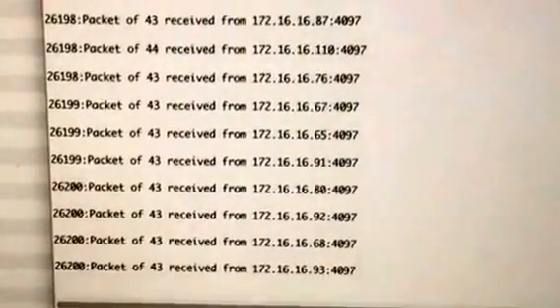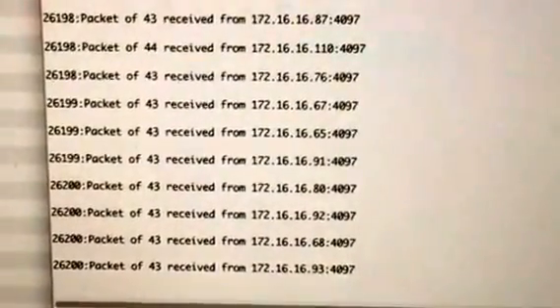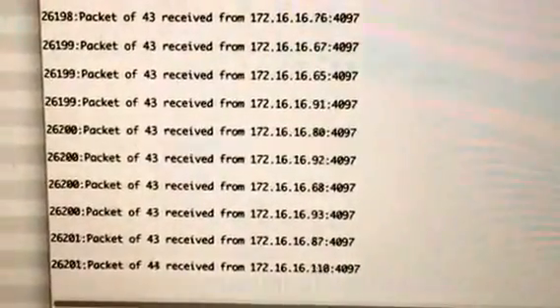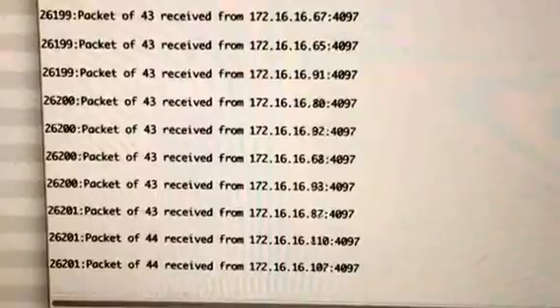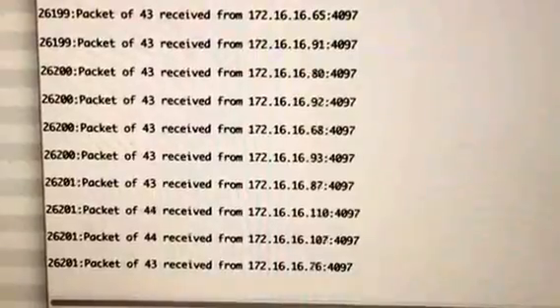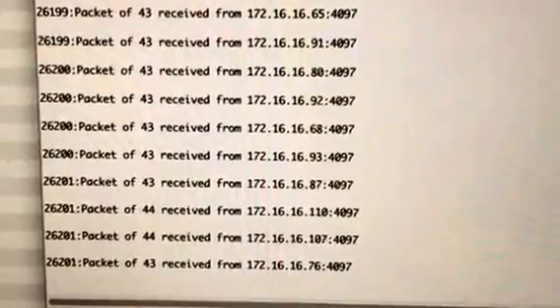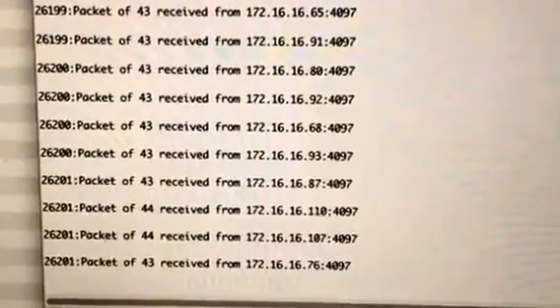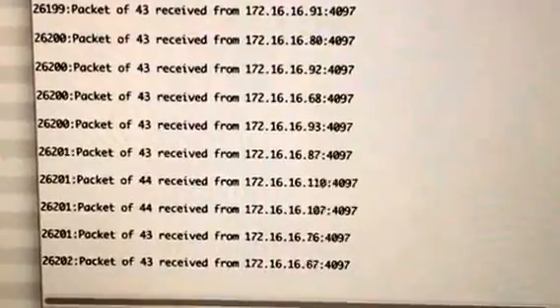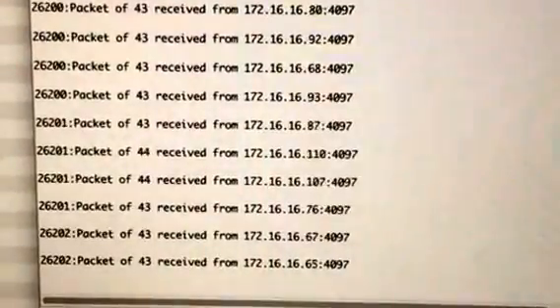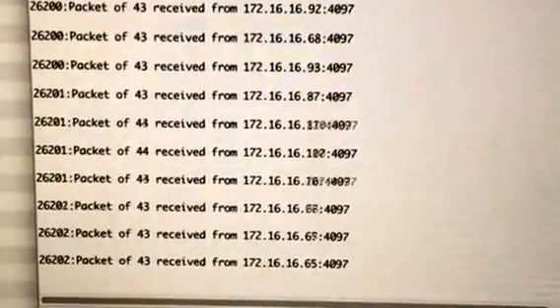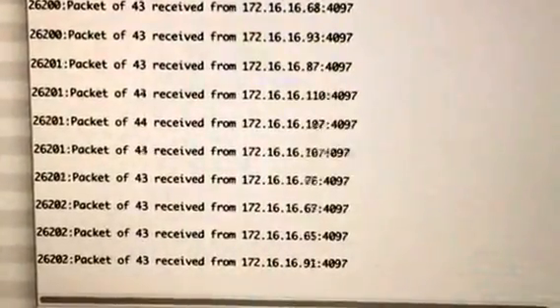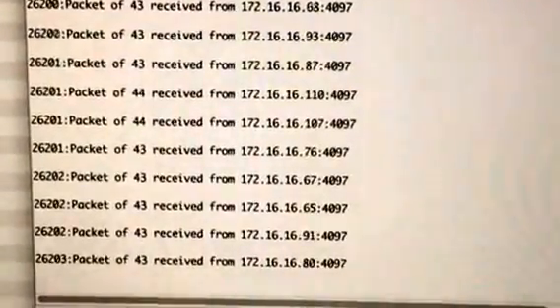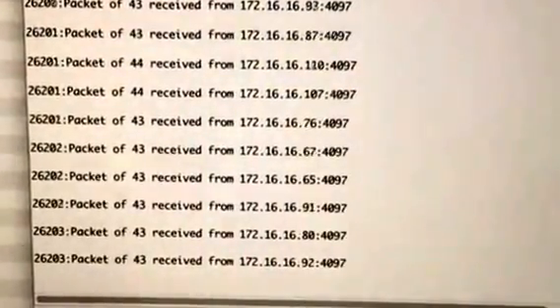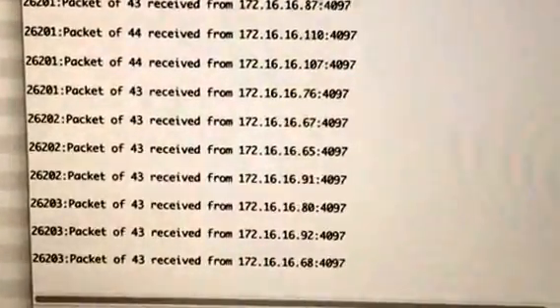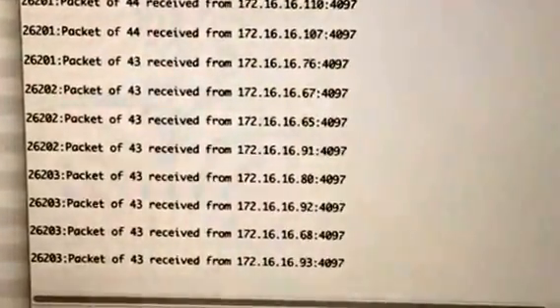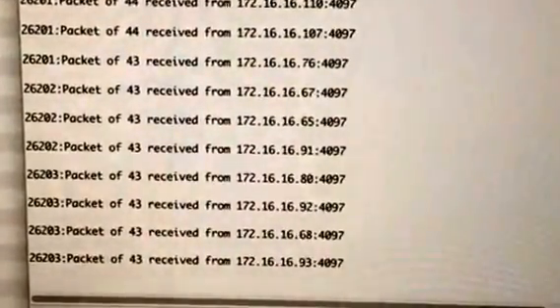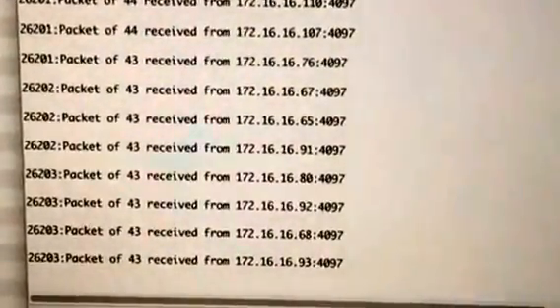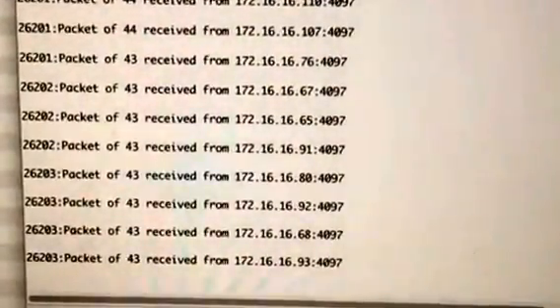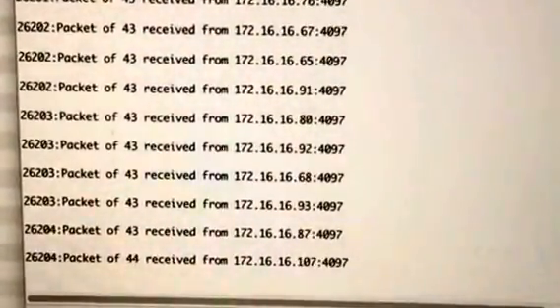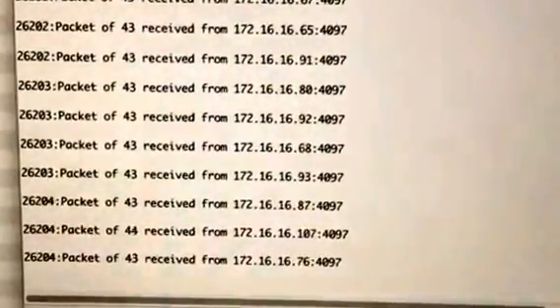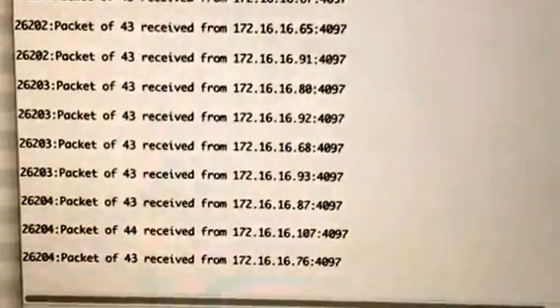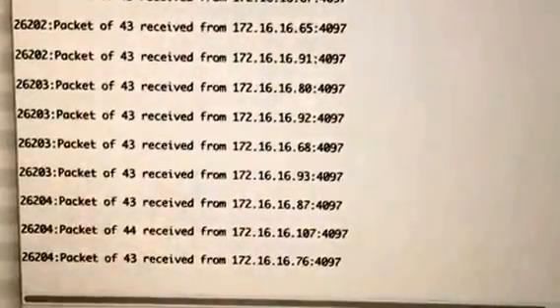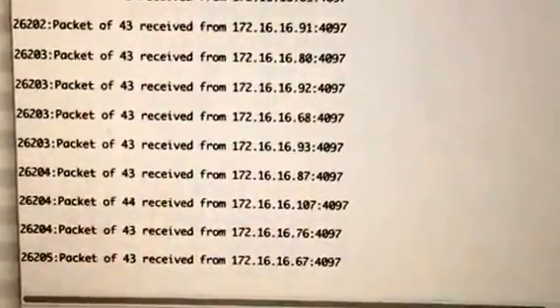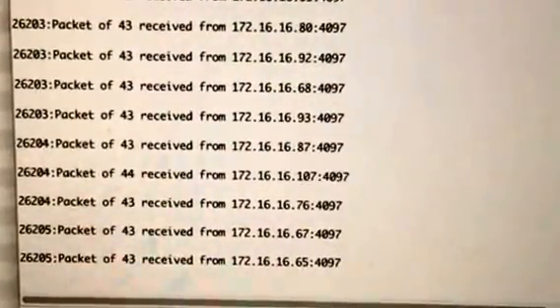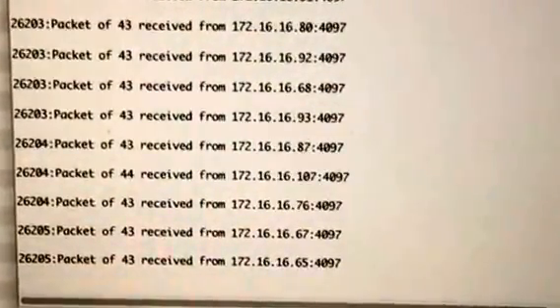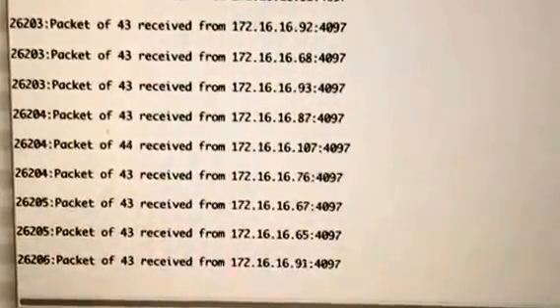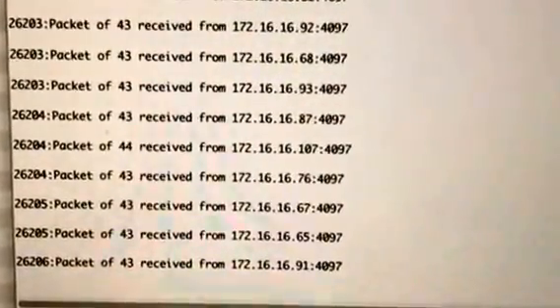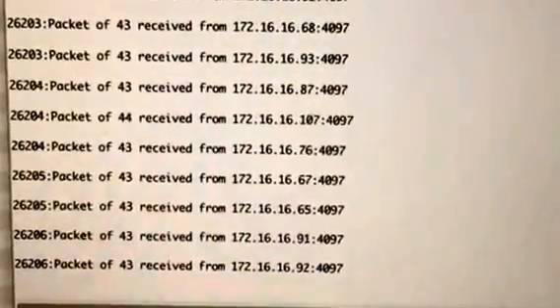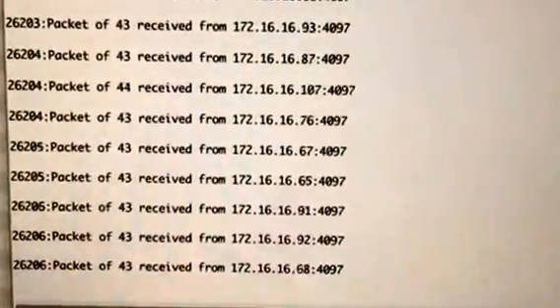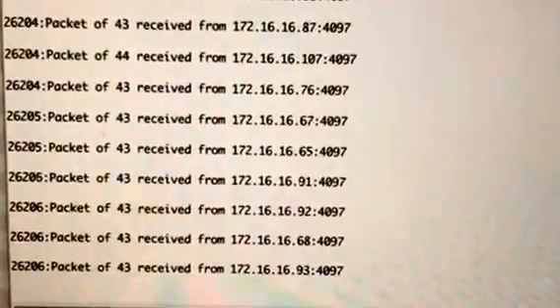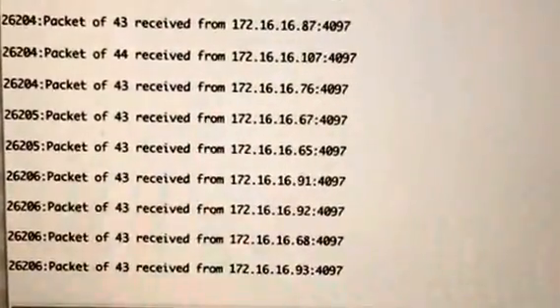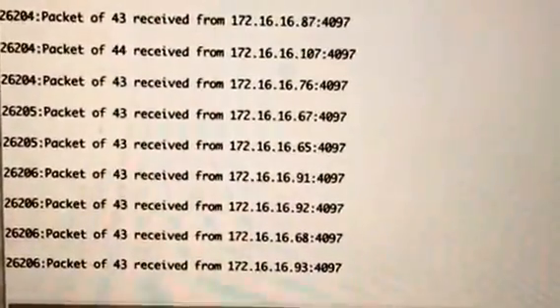This folks is the birth of the Hoard of the Things, and remember you heard it here first.